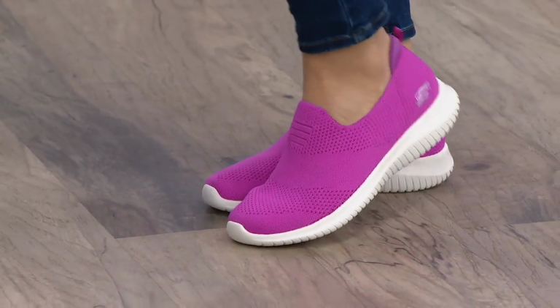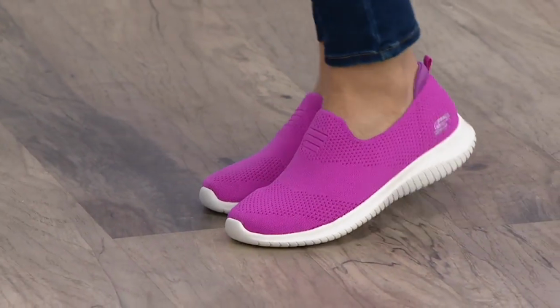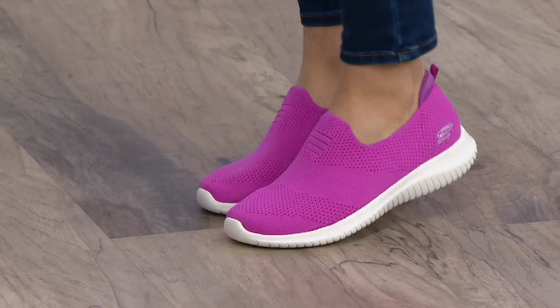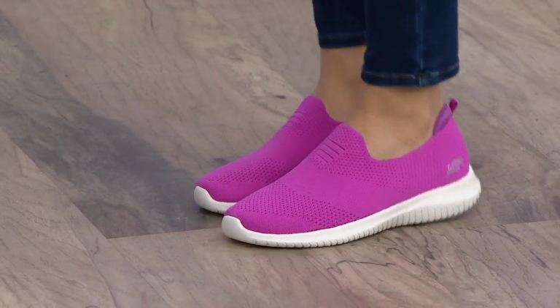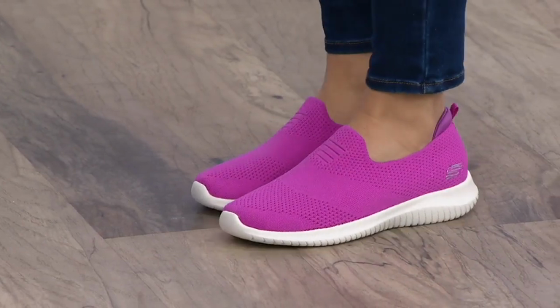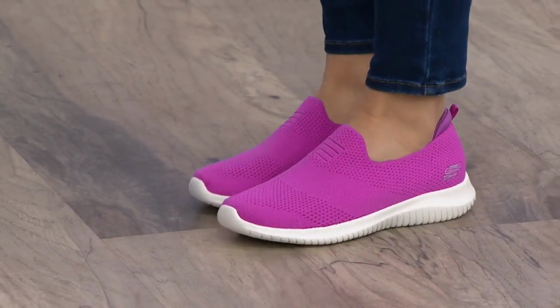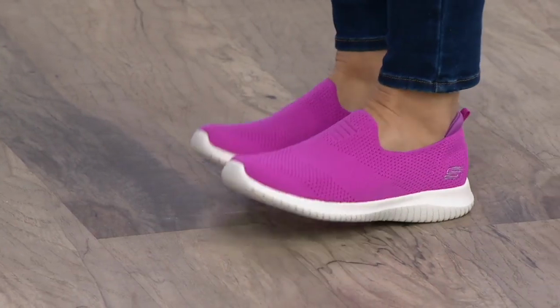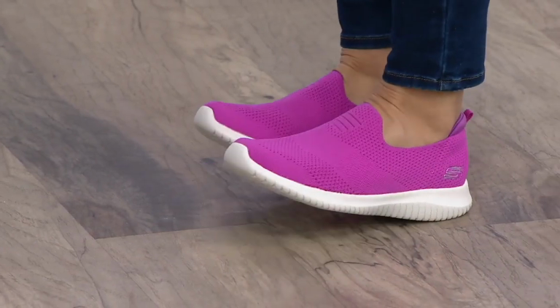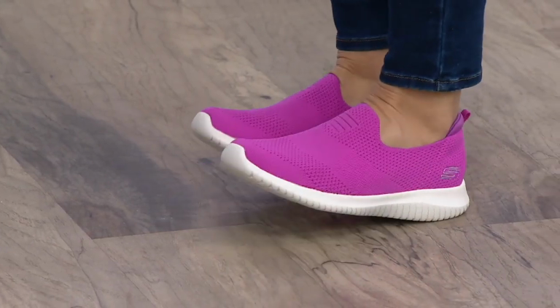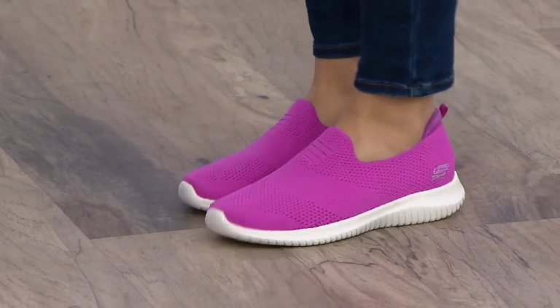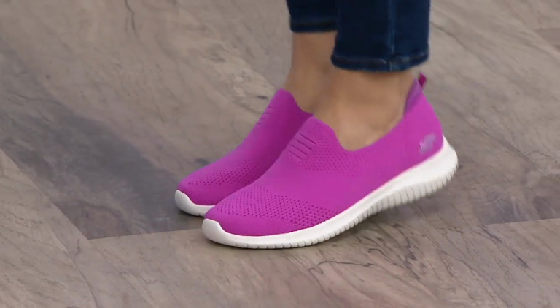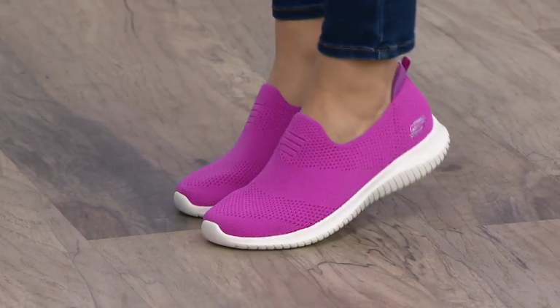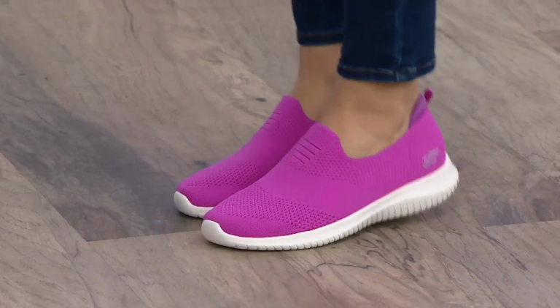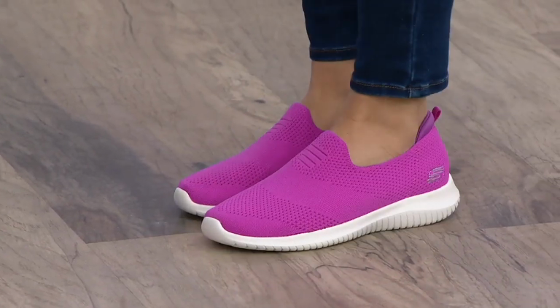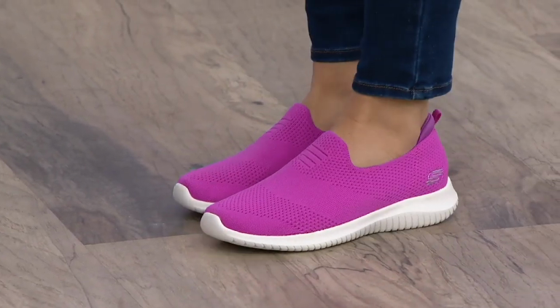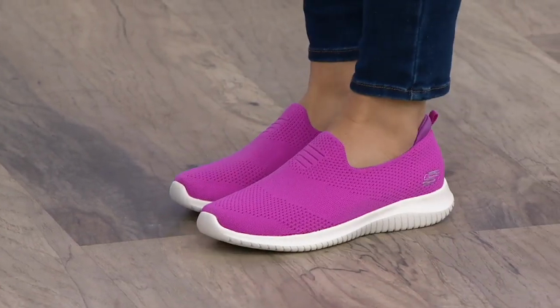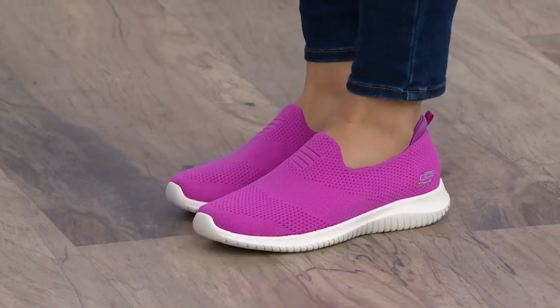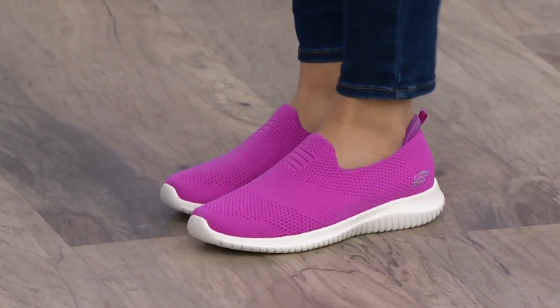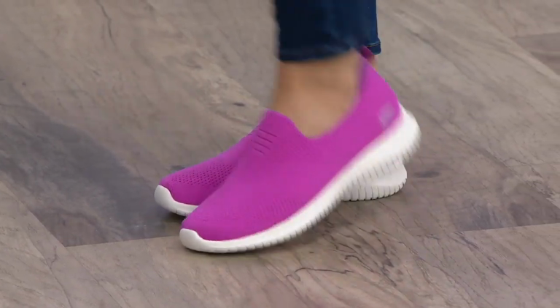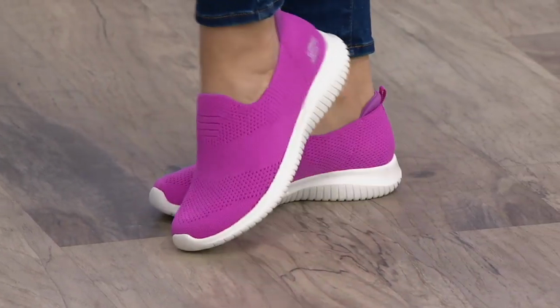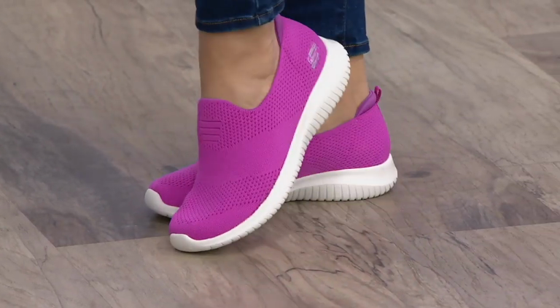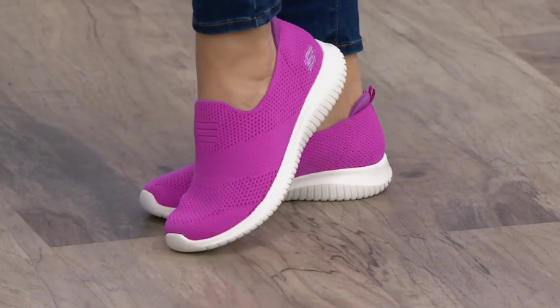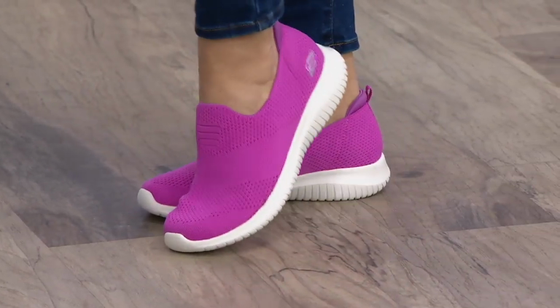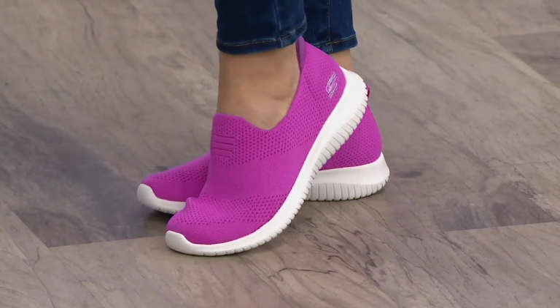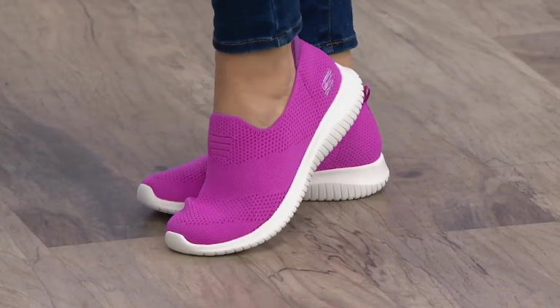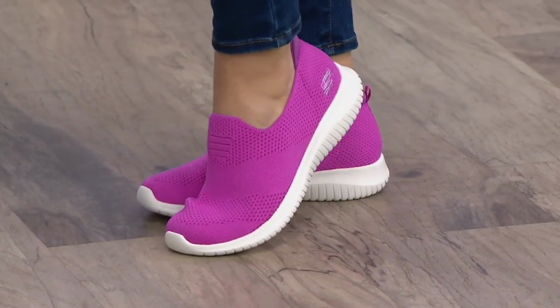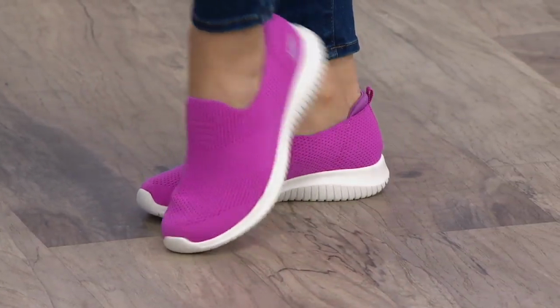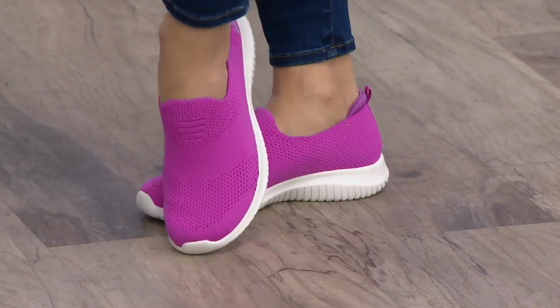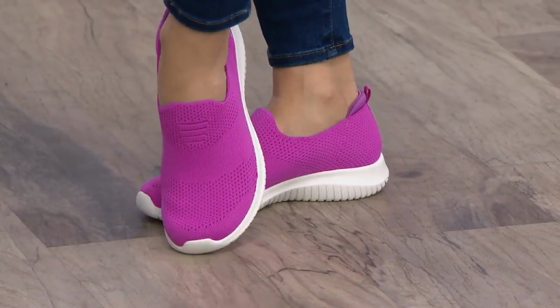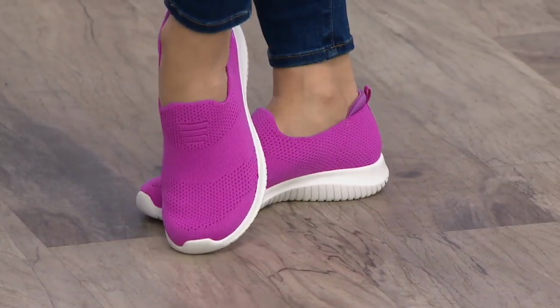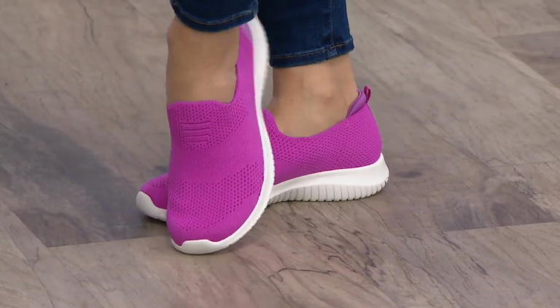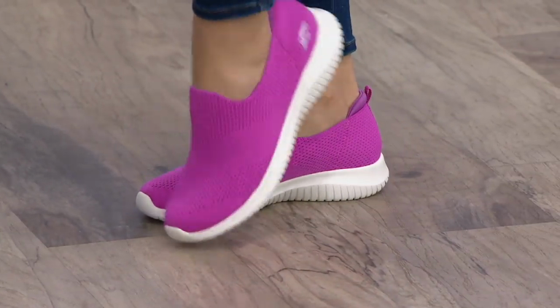That's my favorite color that you're wearing. Oh, it is? It's really fun. What an awesome pop of color.